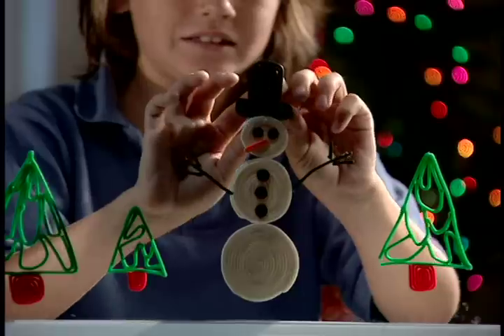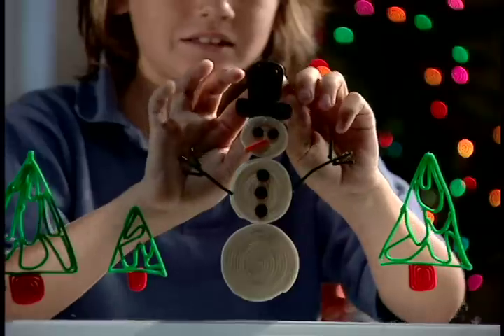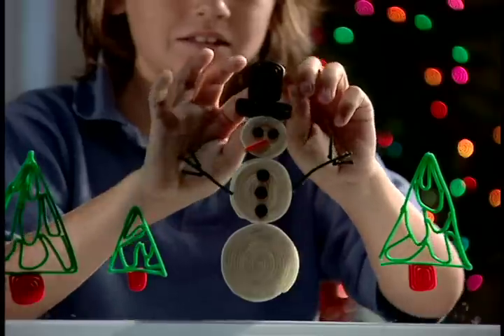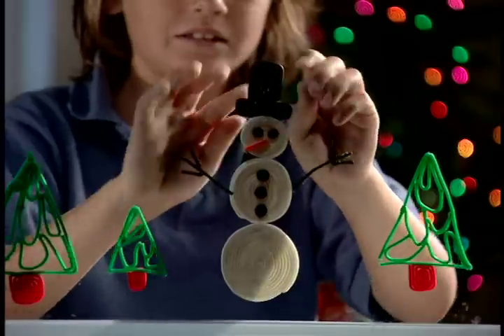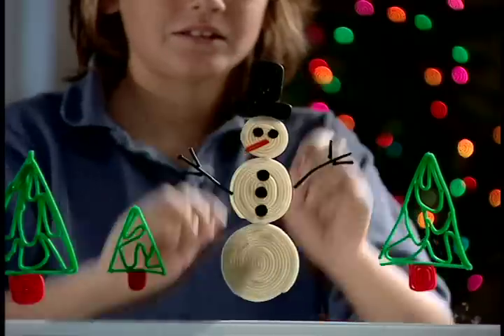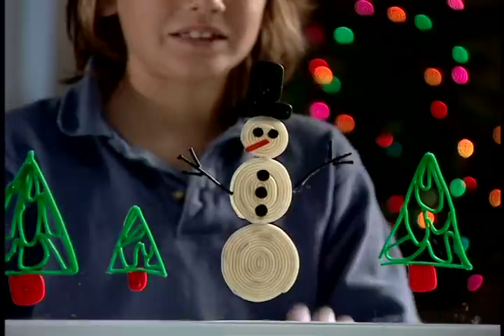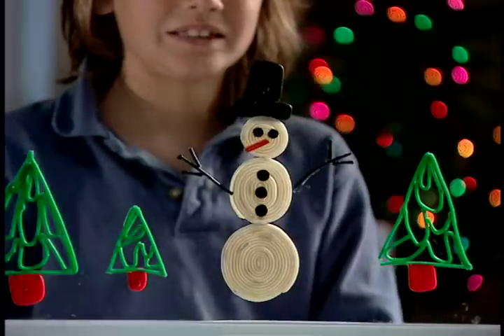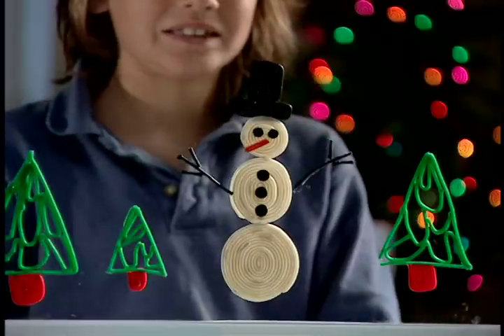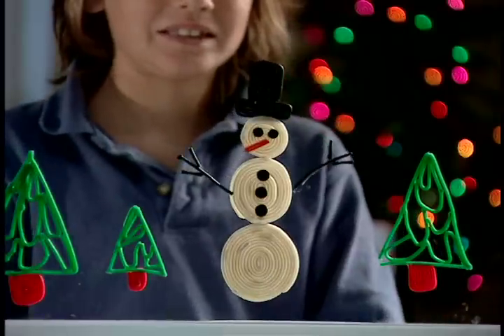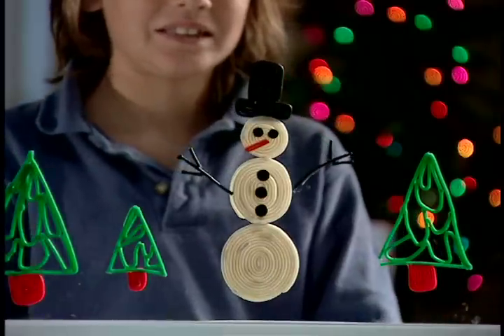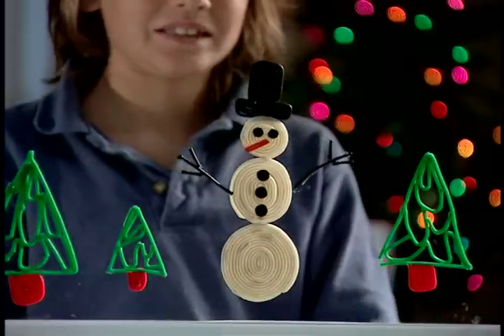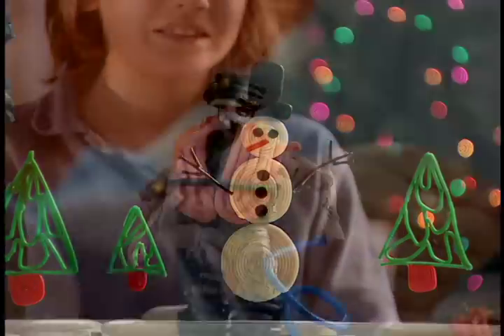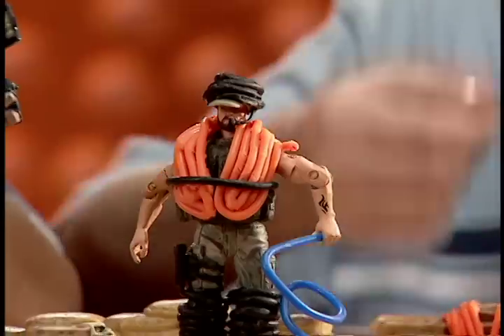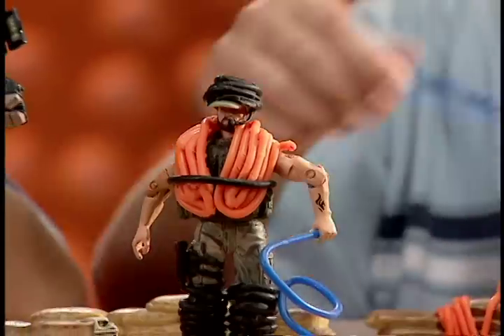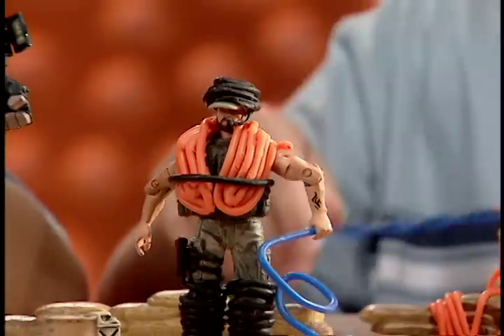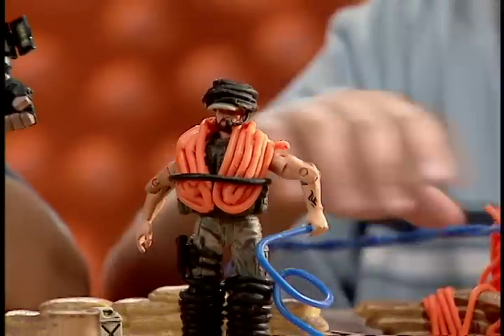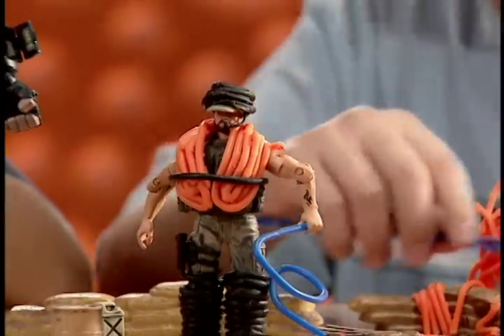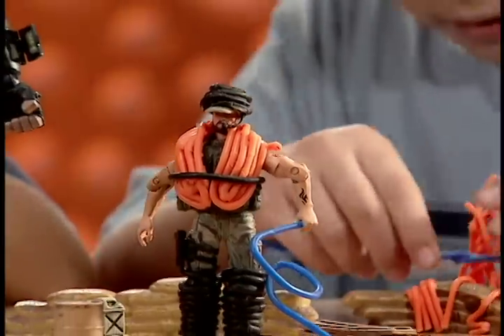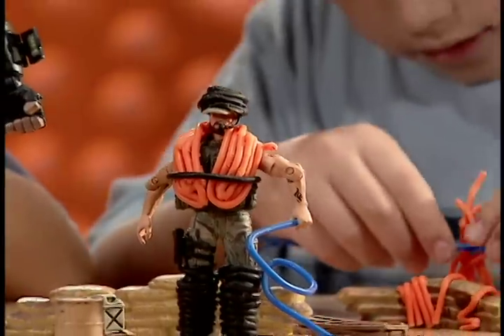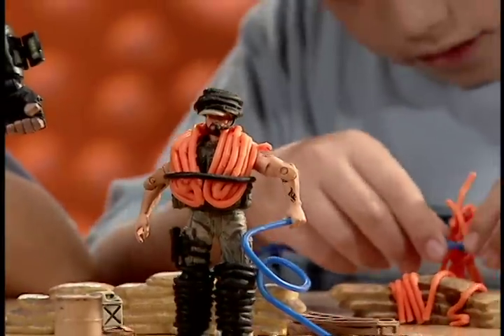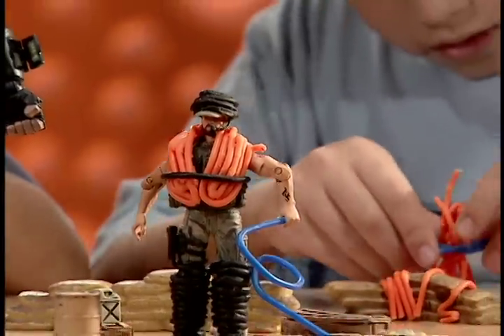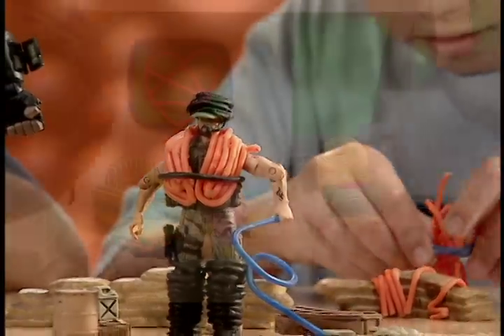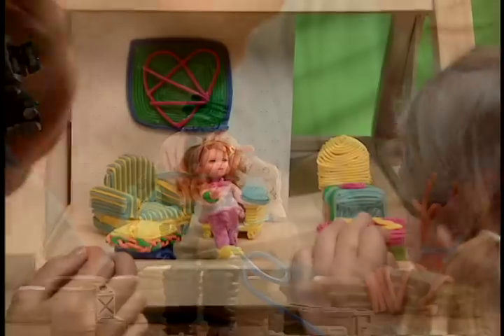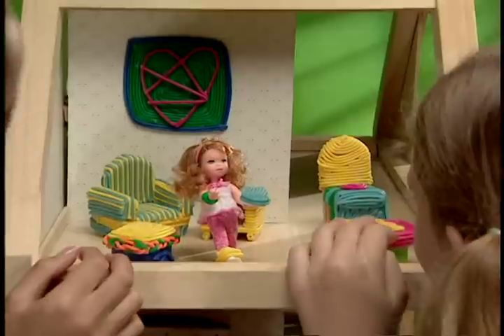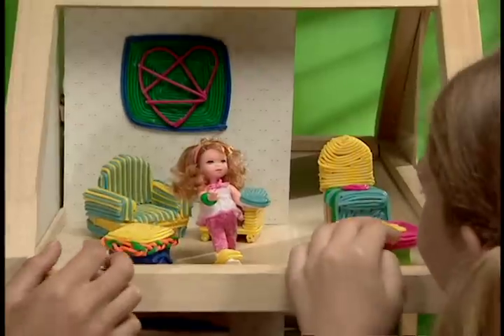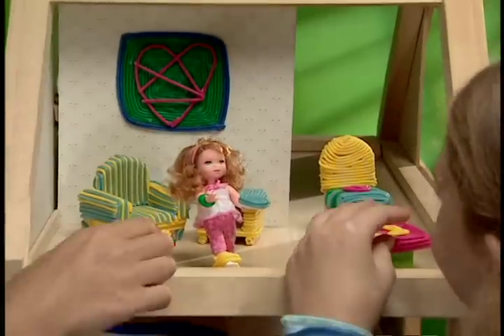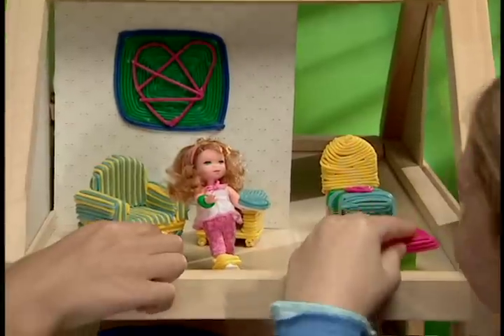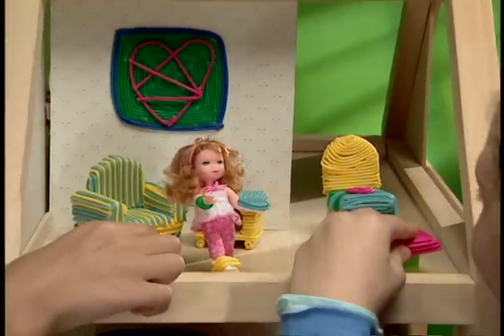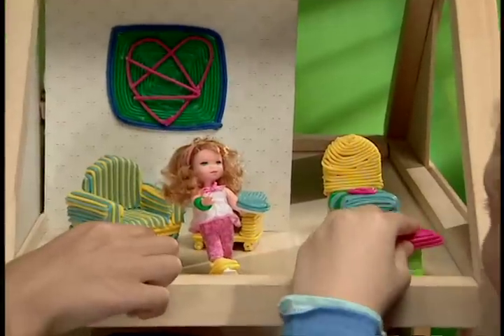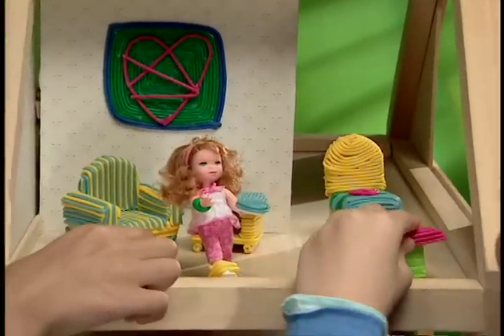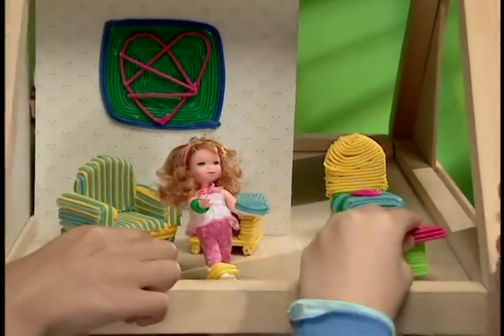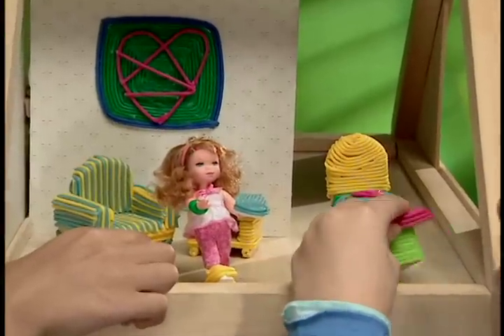Bend-a-roos fantastic window art. Make gear for your action figures, or furniture and clothes for your doll.